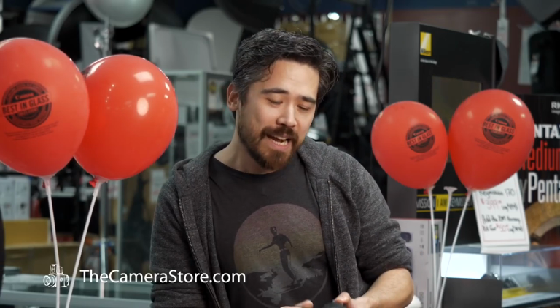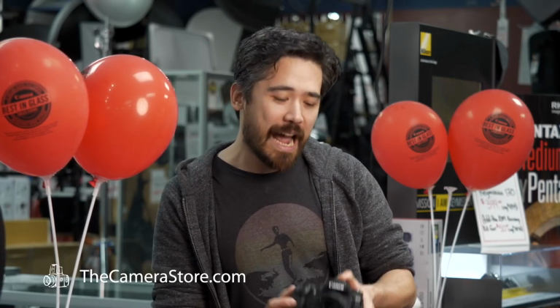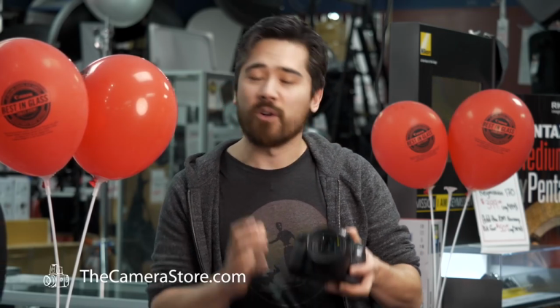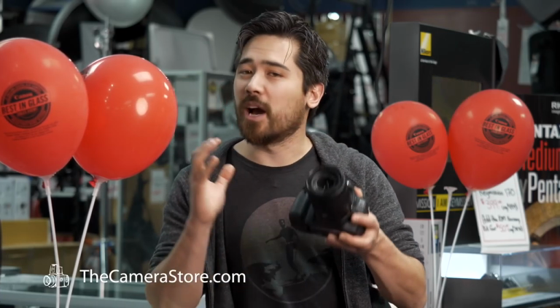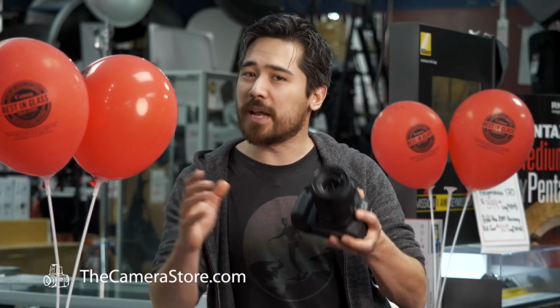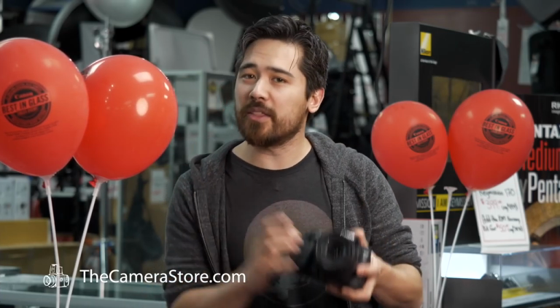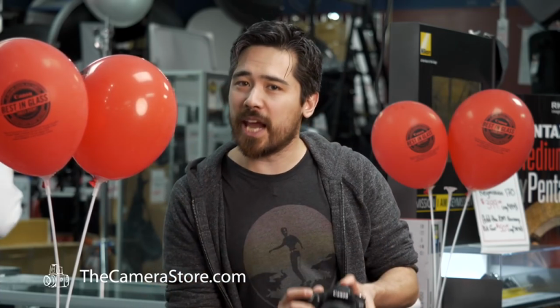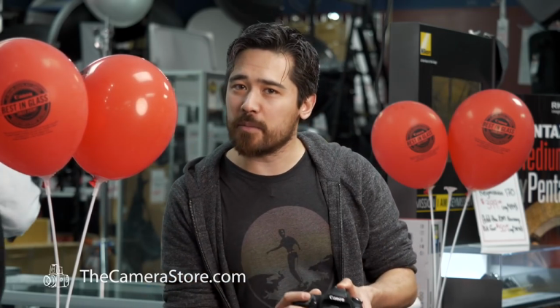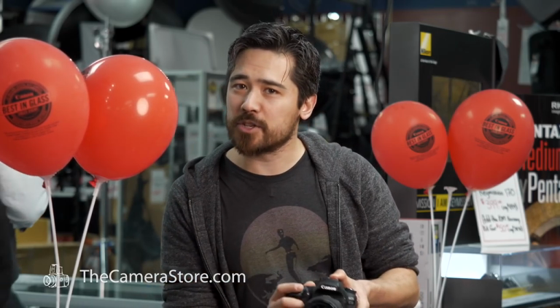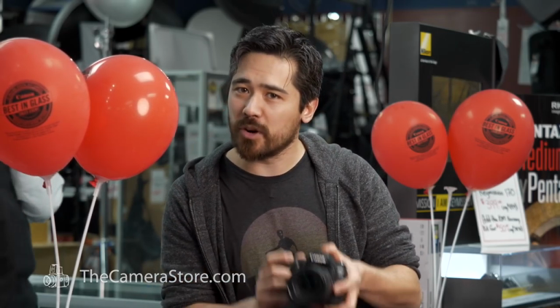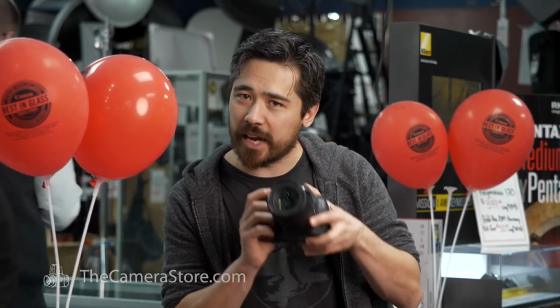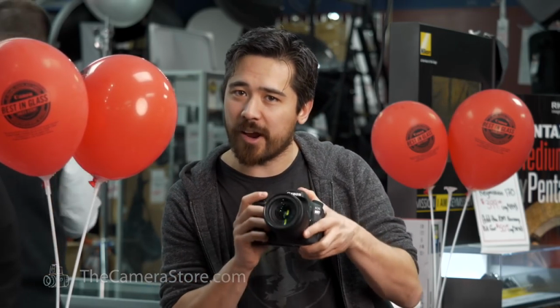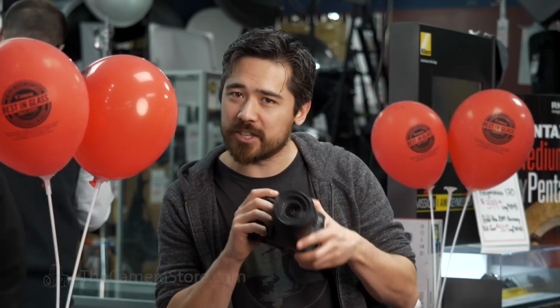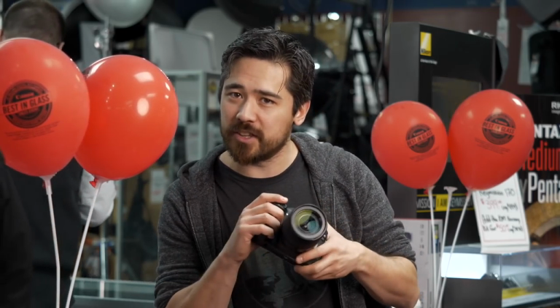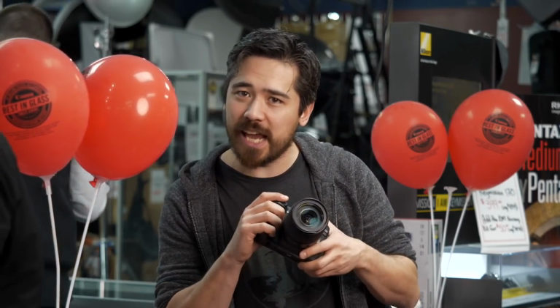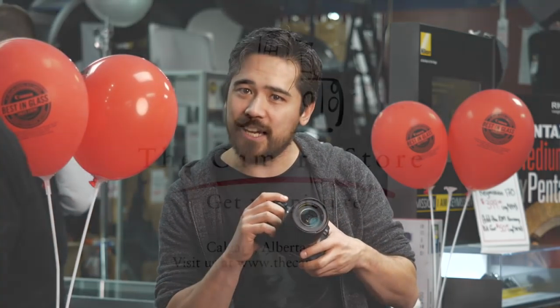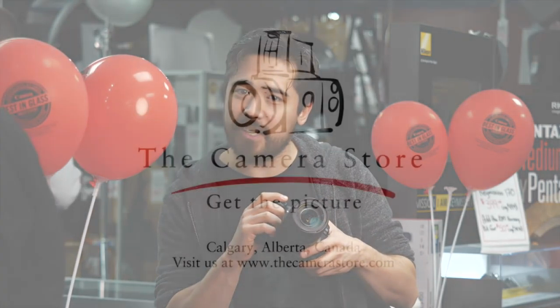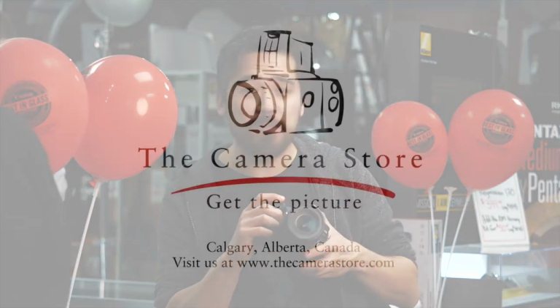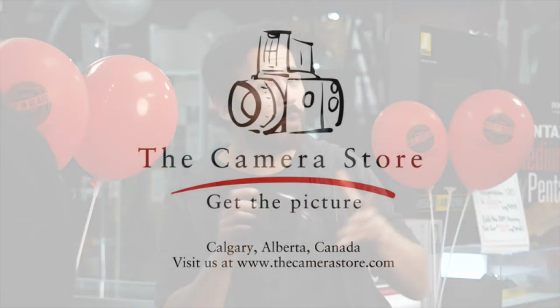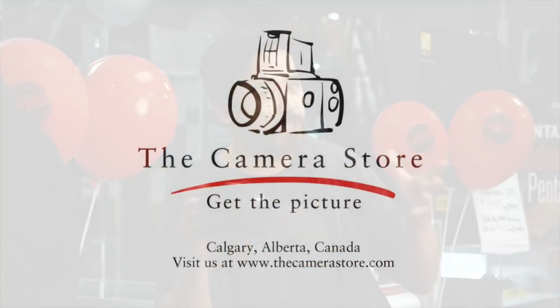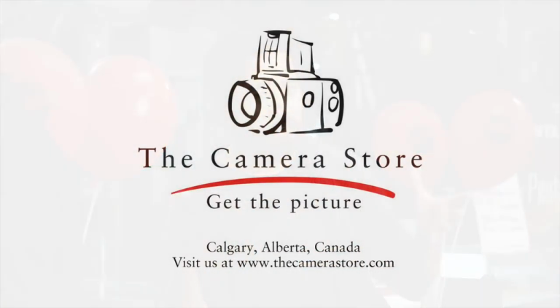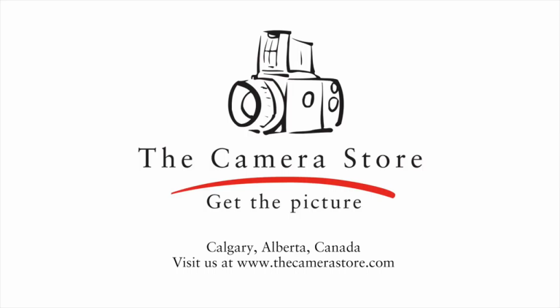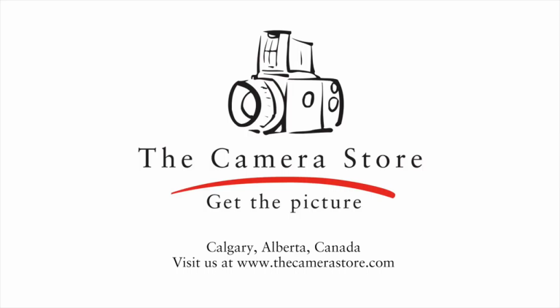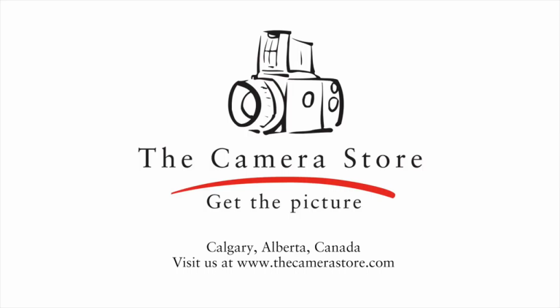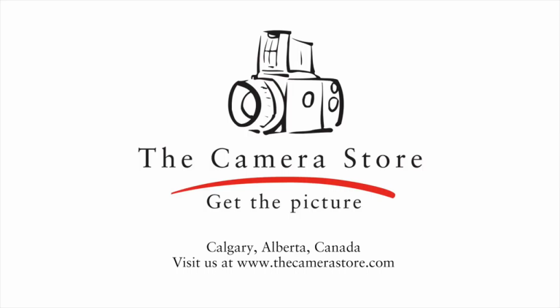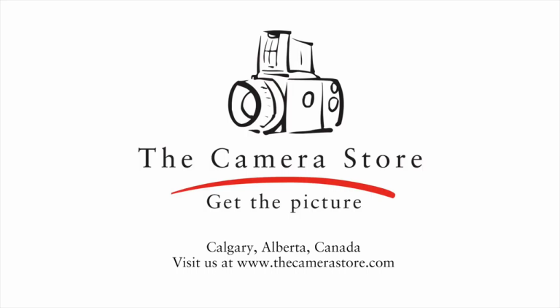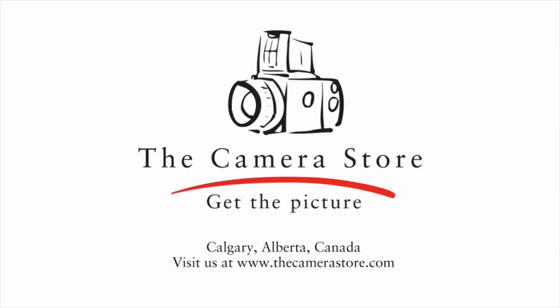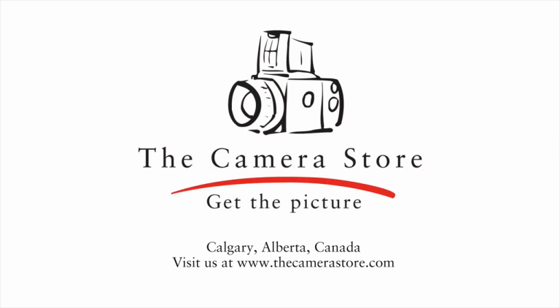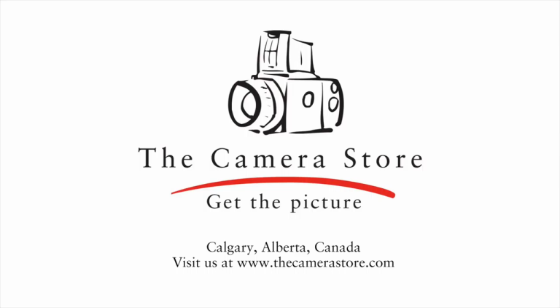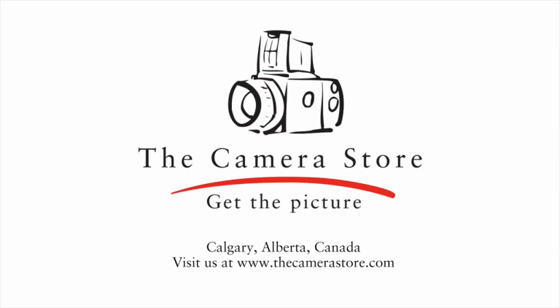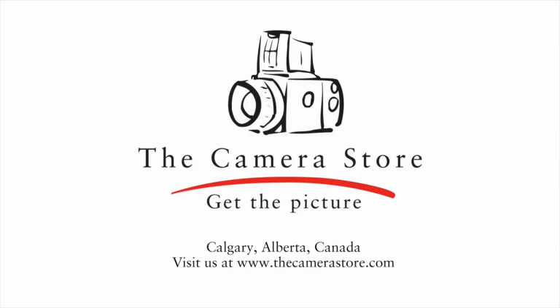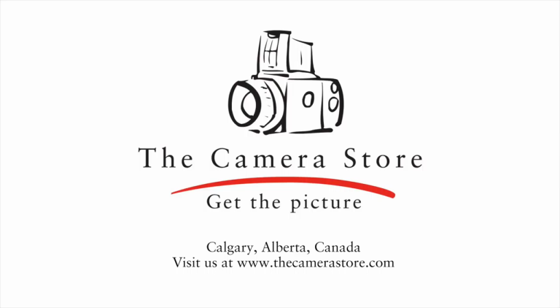Now come down to the camera store, get your hands on it or check out Camerastore.com and save today.